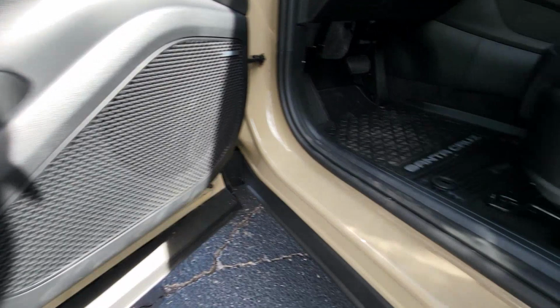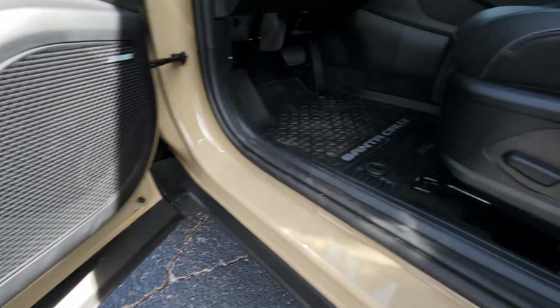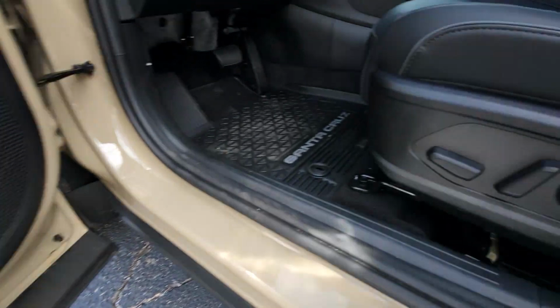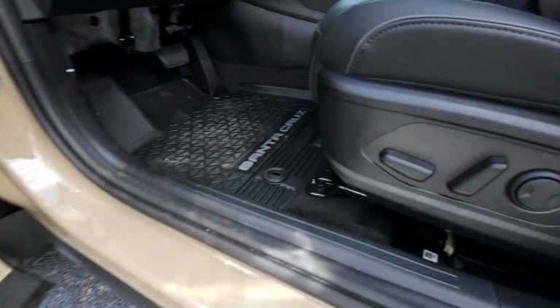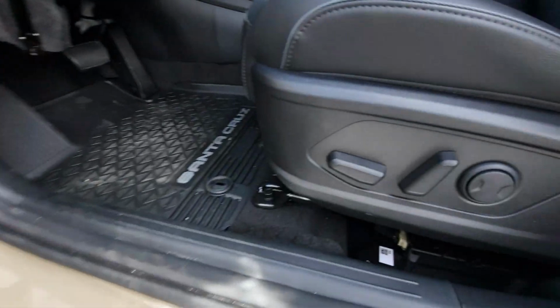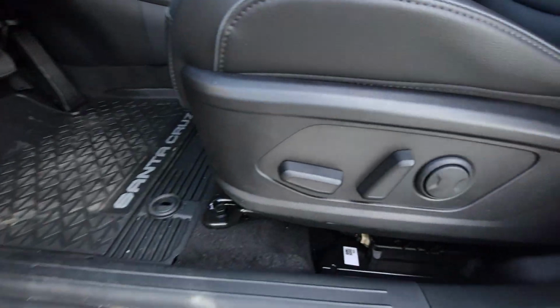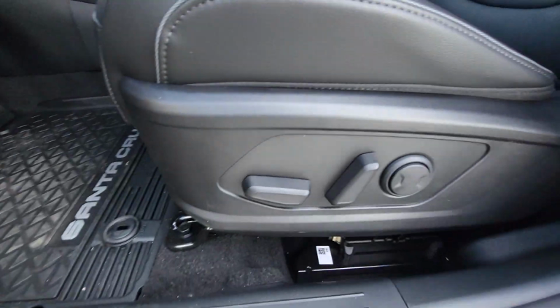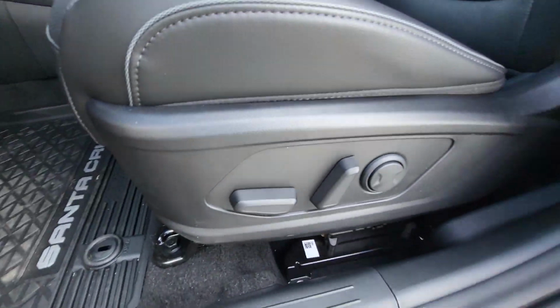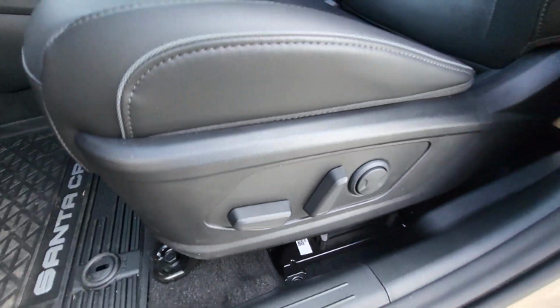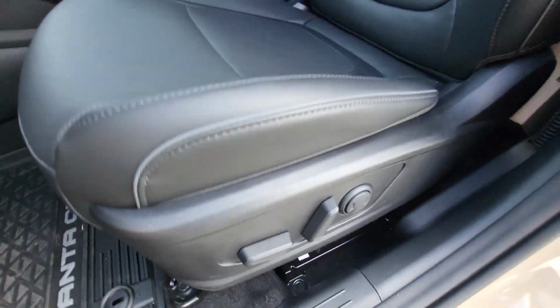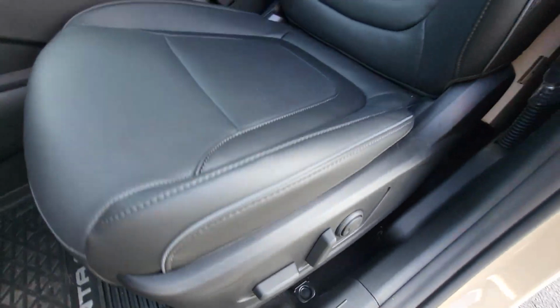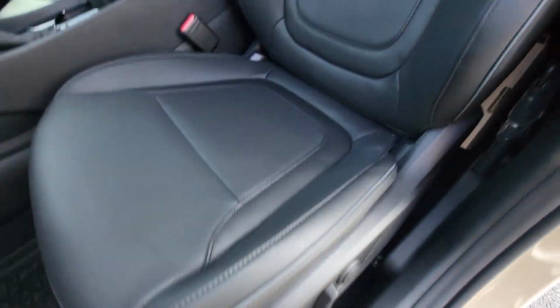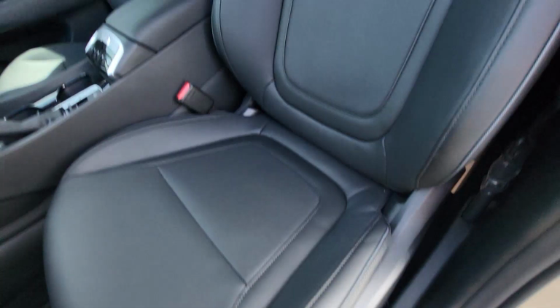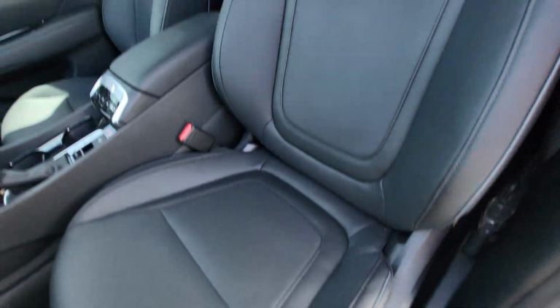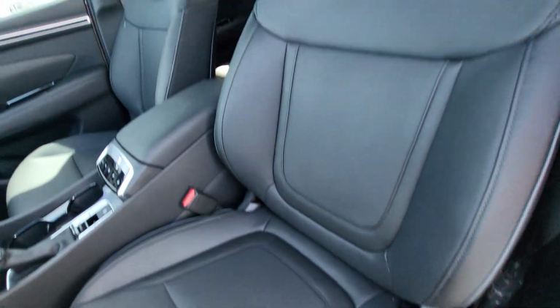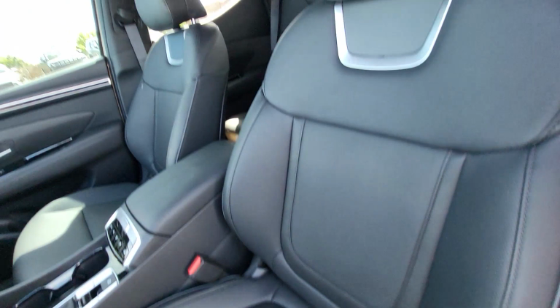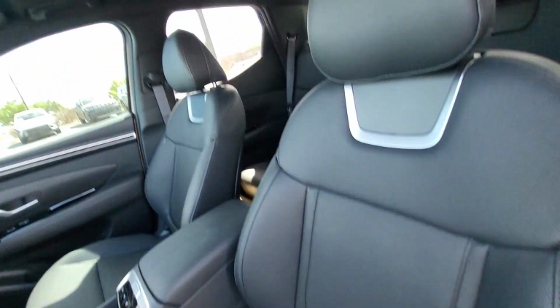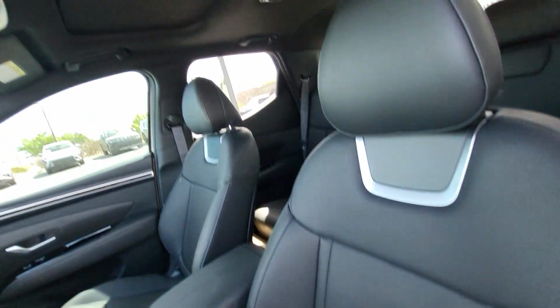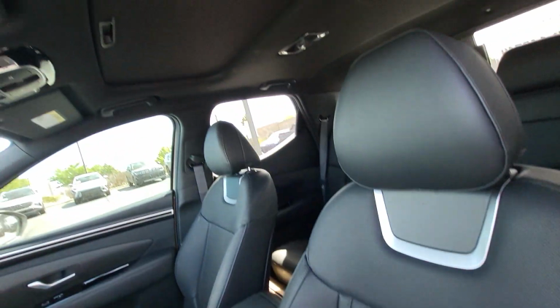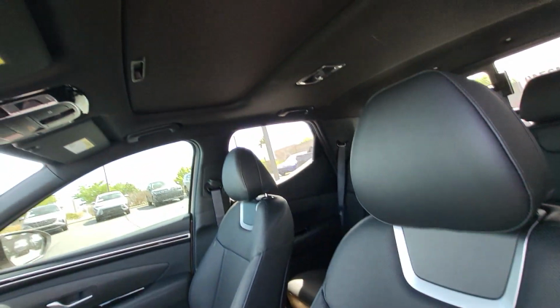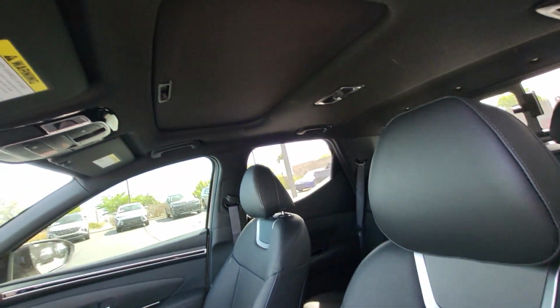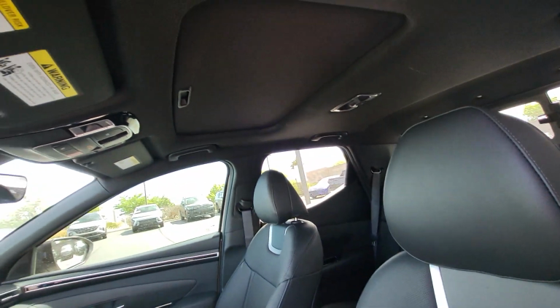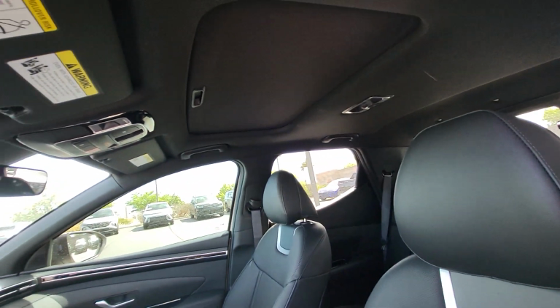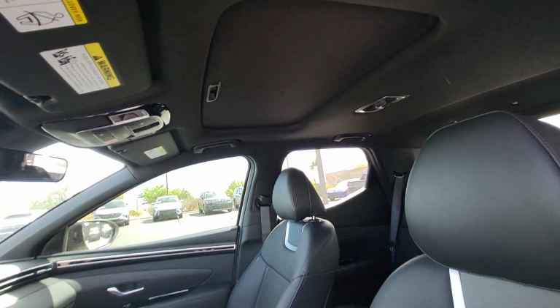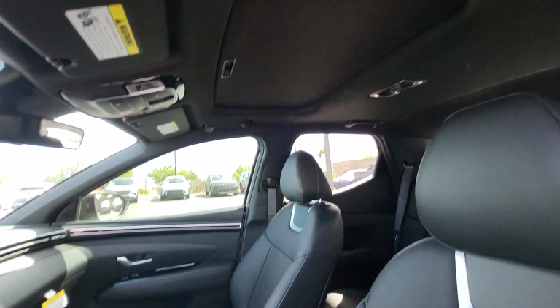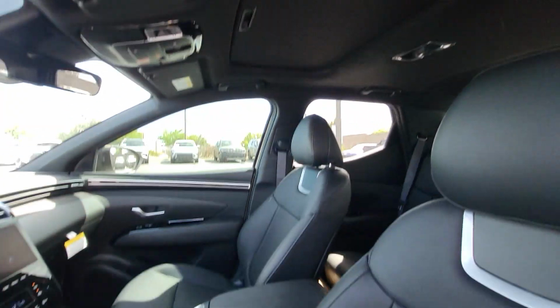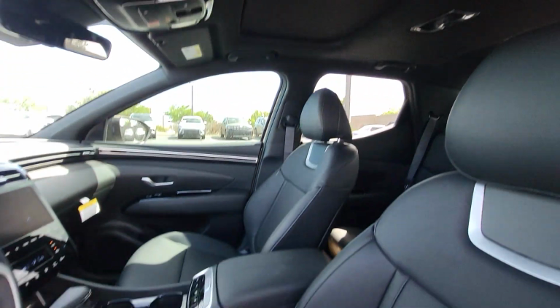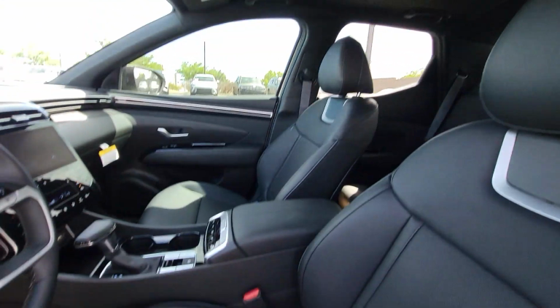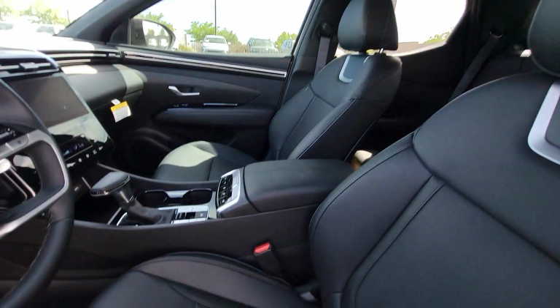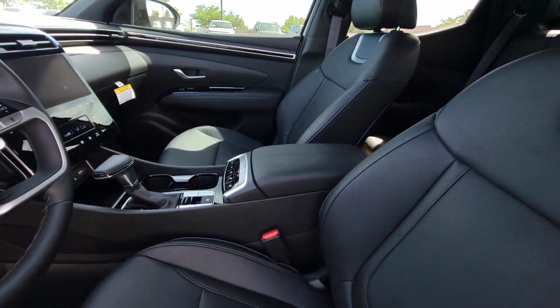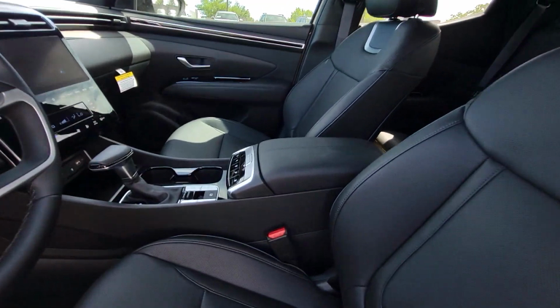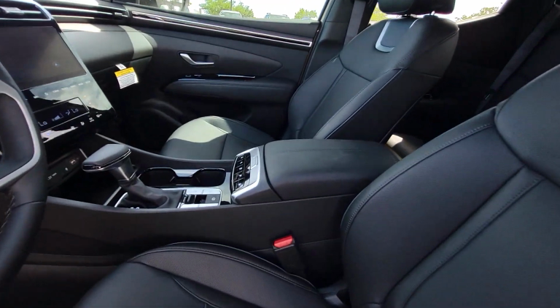Navigation system, keyless entry, backup camera, and premium sound system.